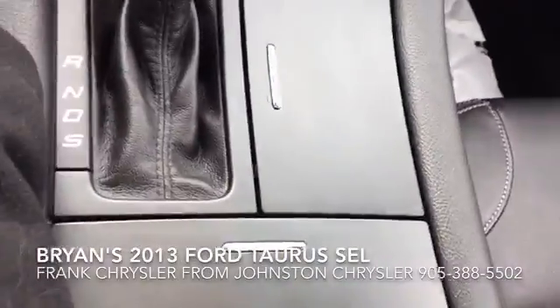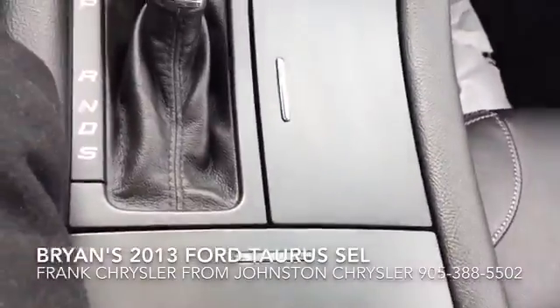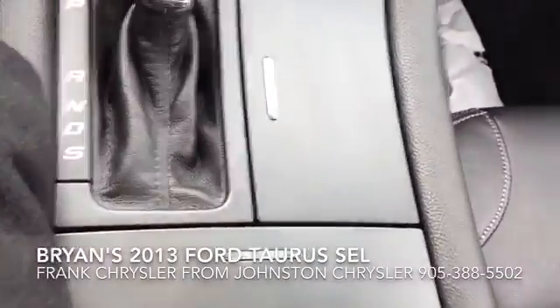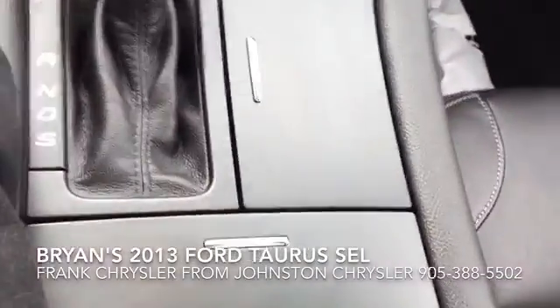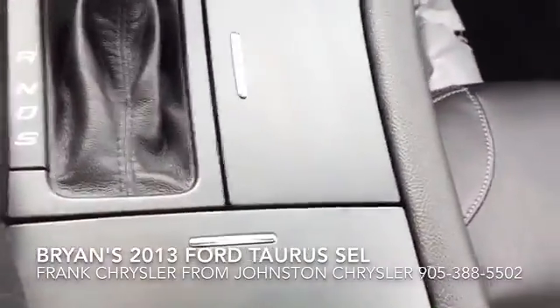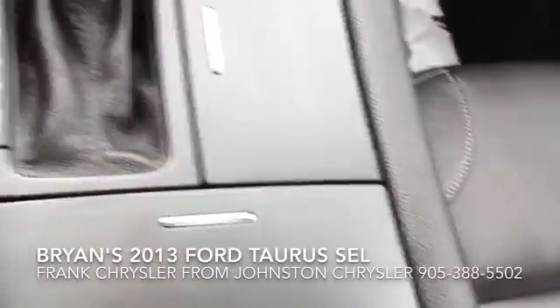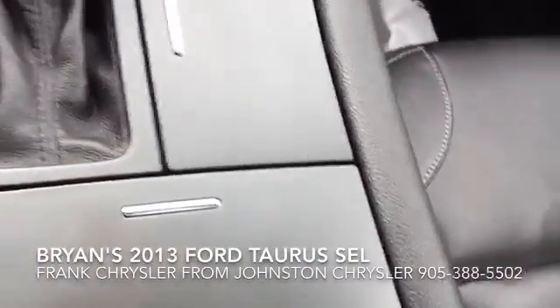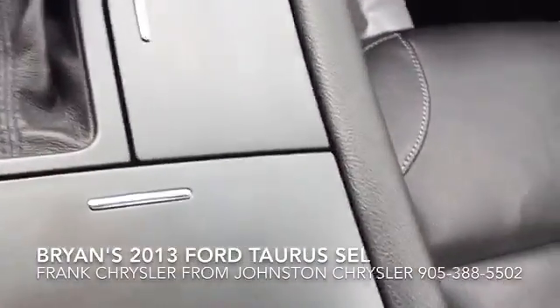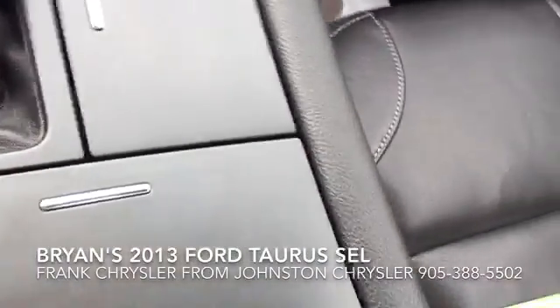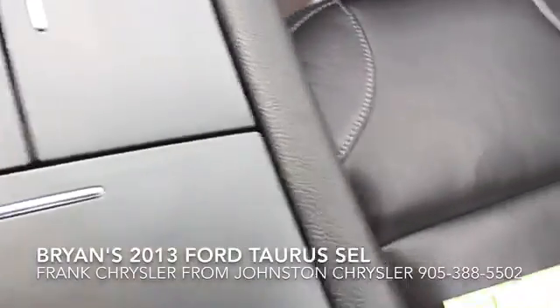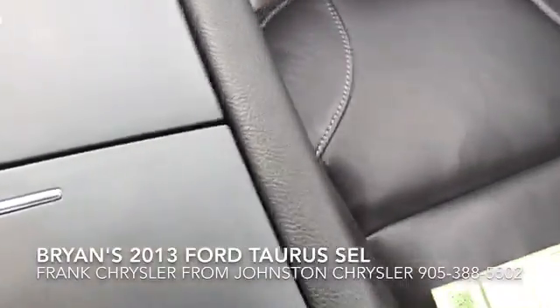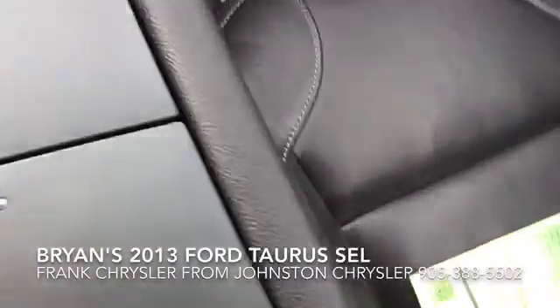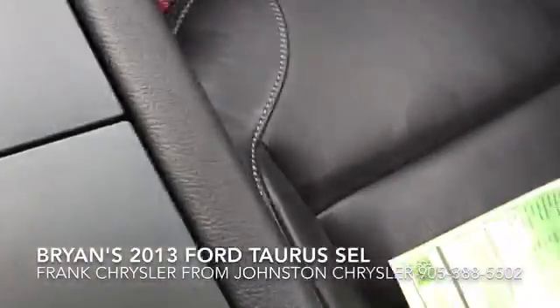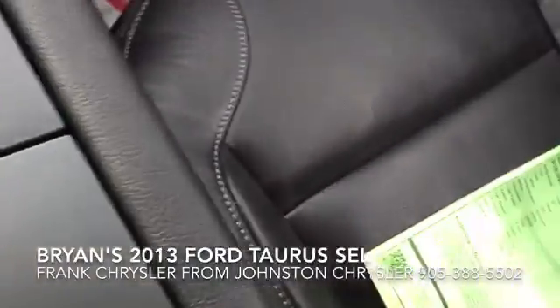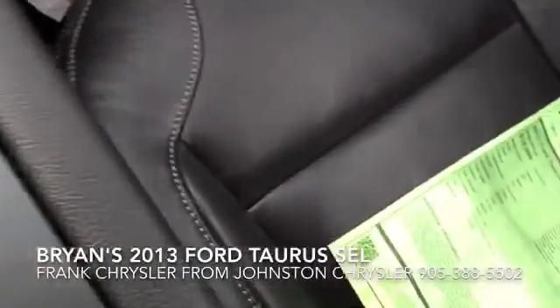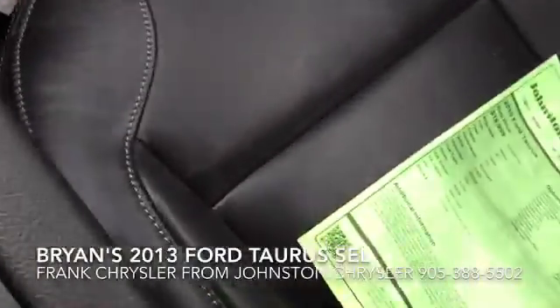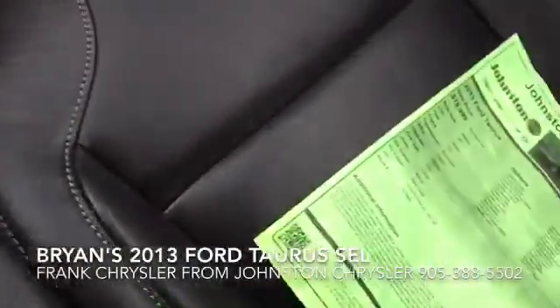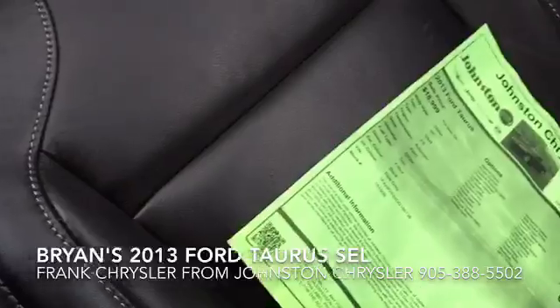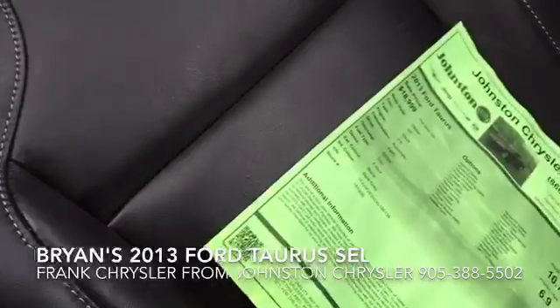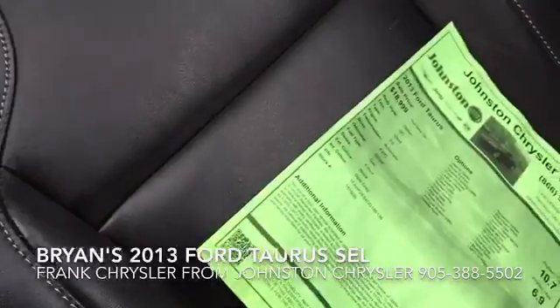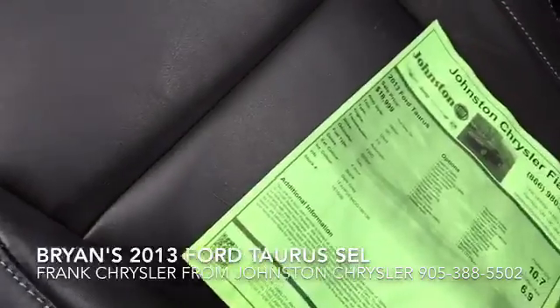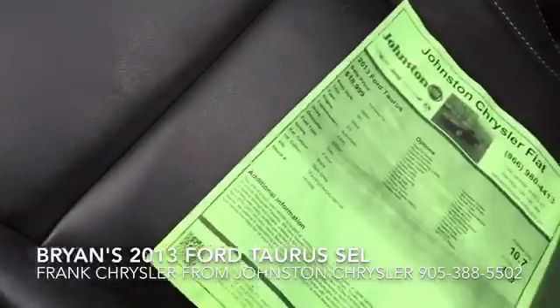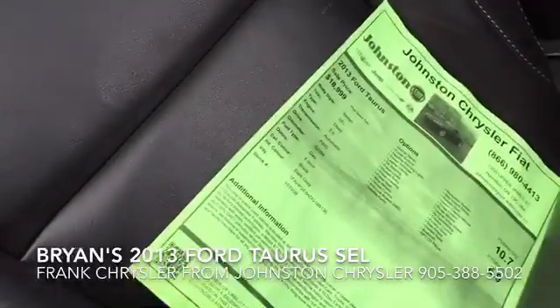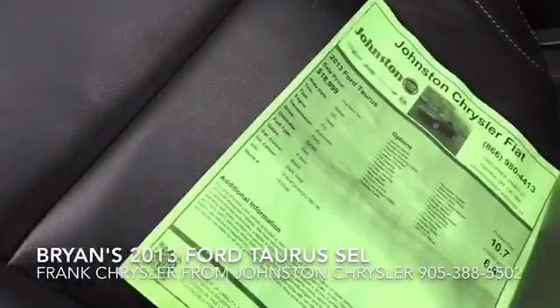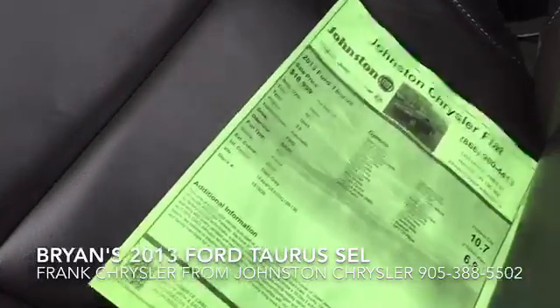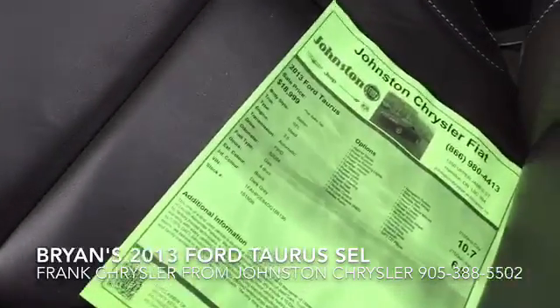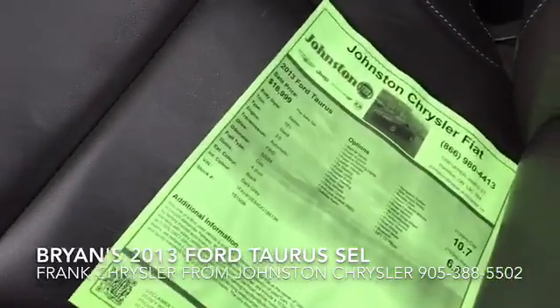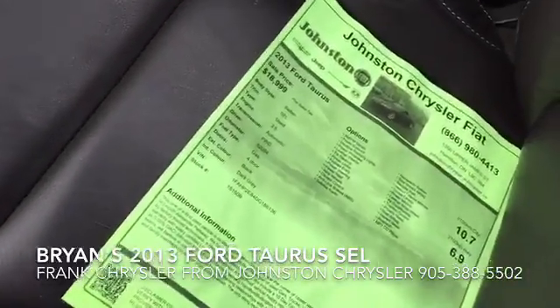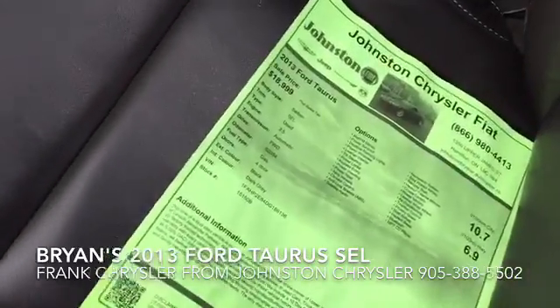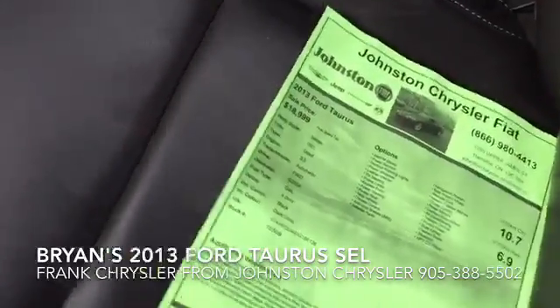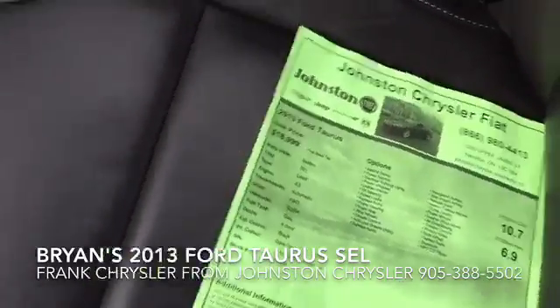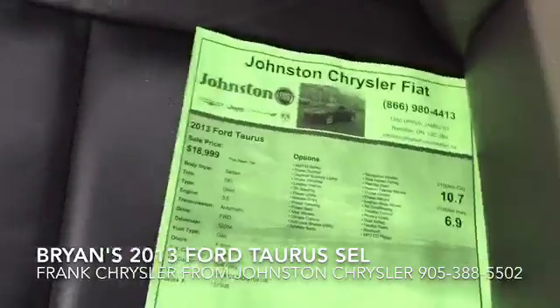It's automatic and has leather seats, and they're heated as well.